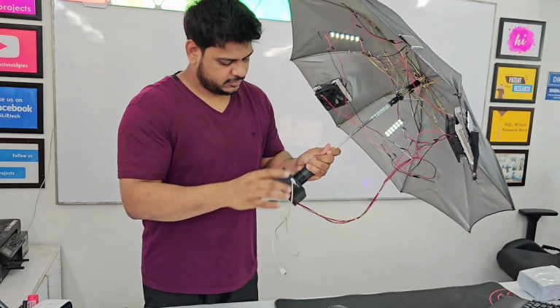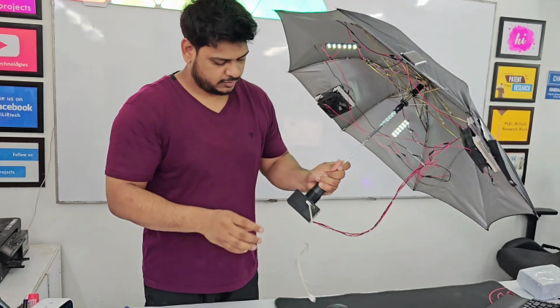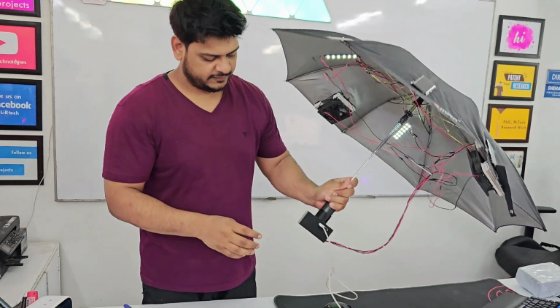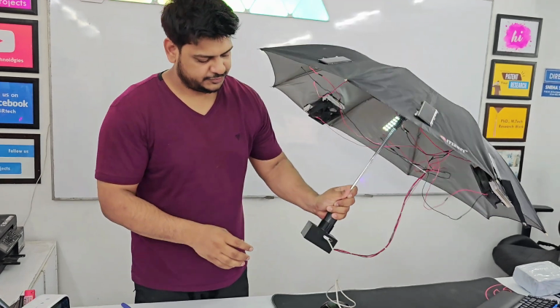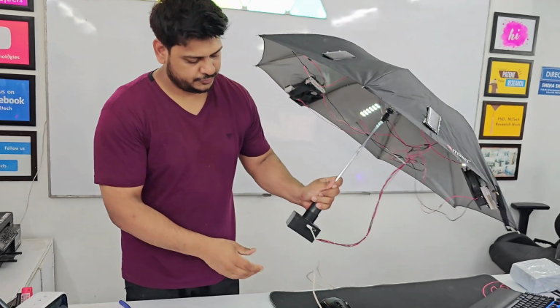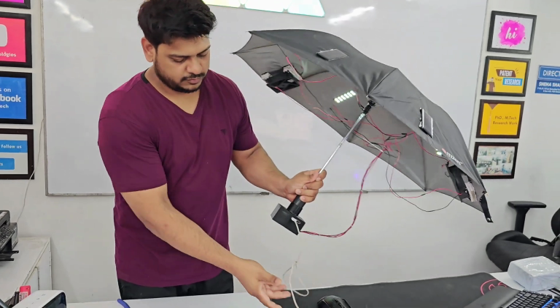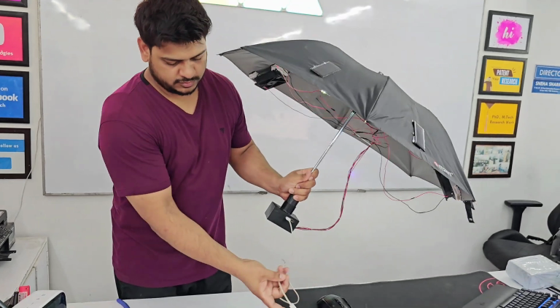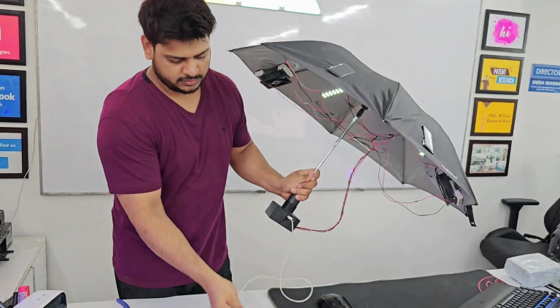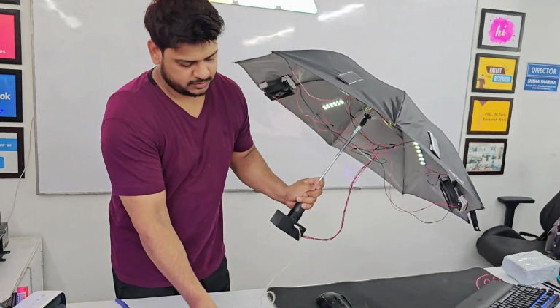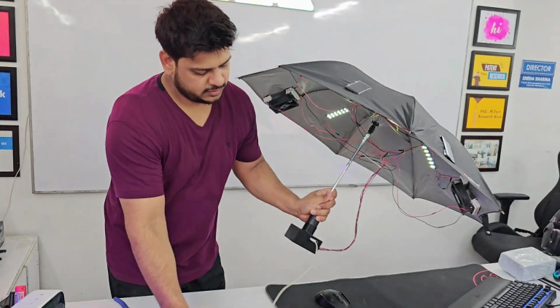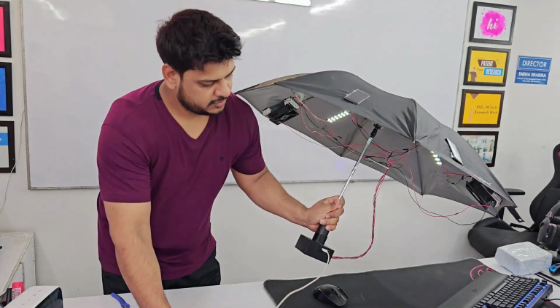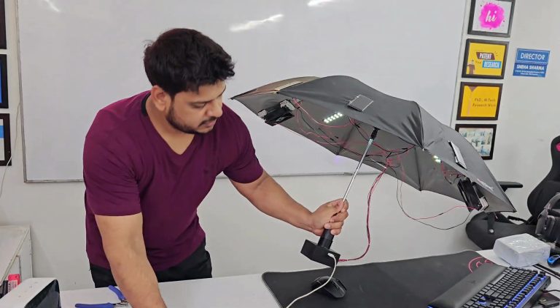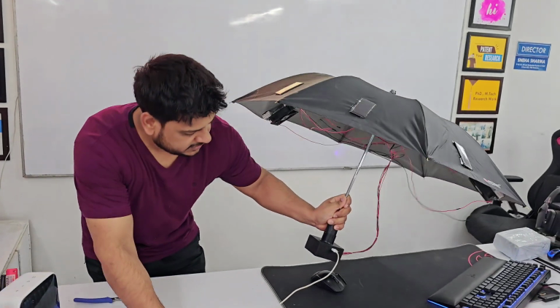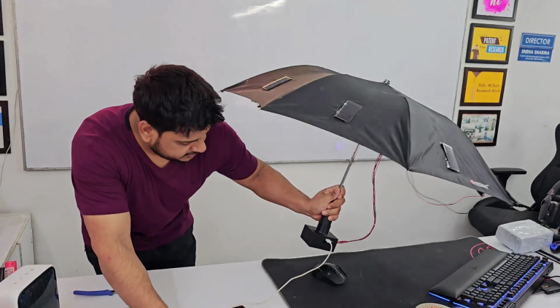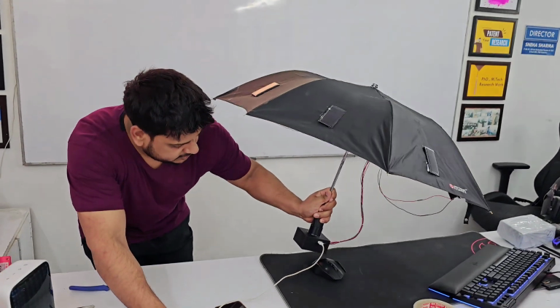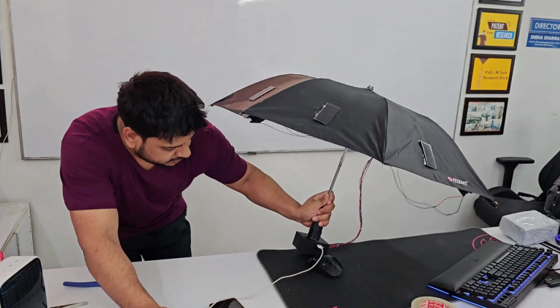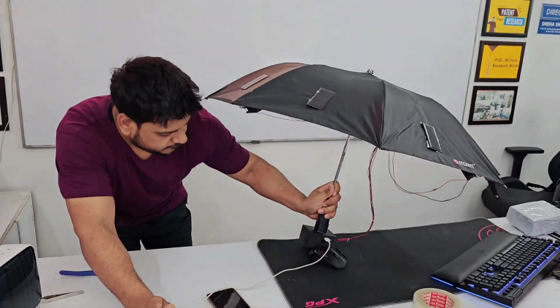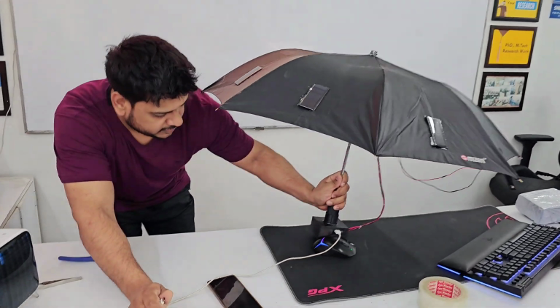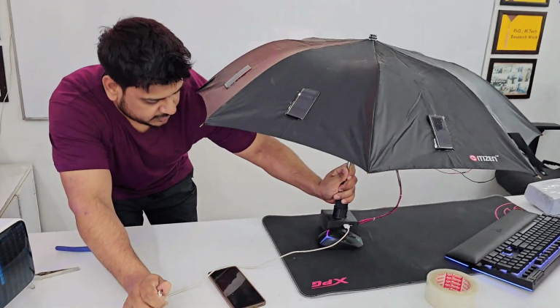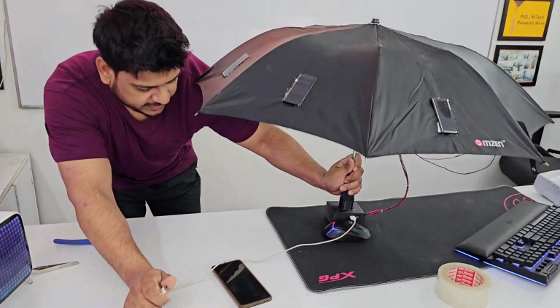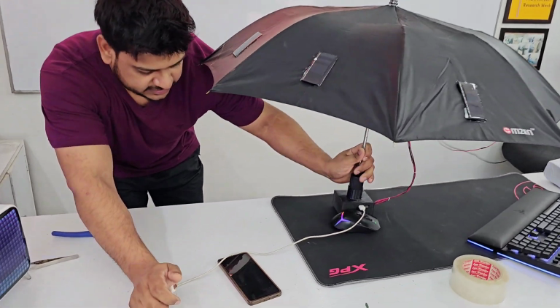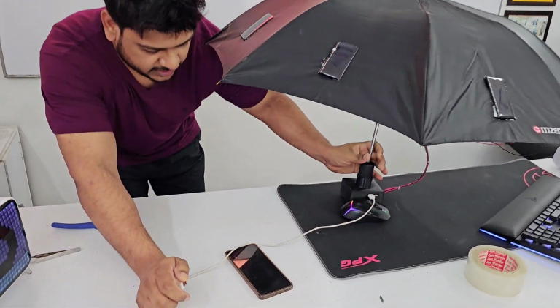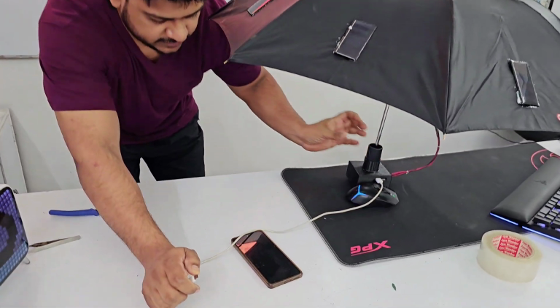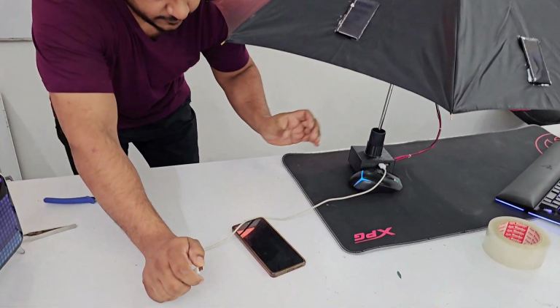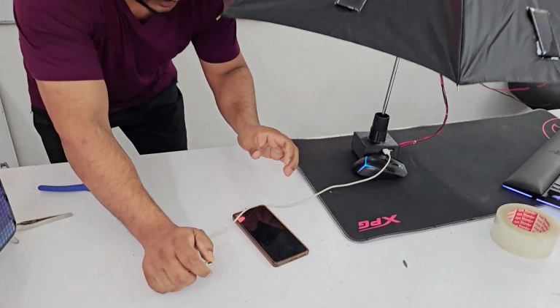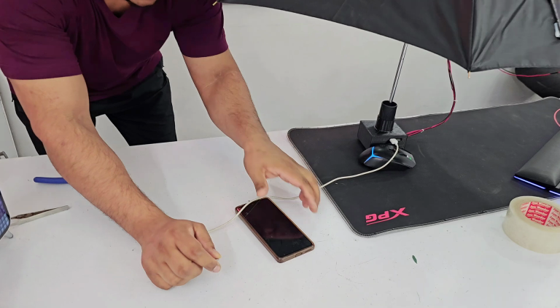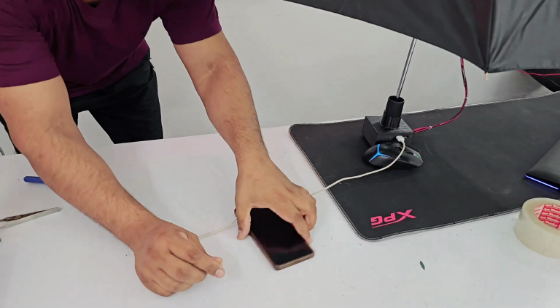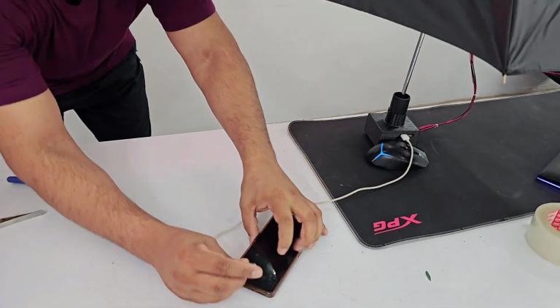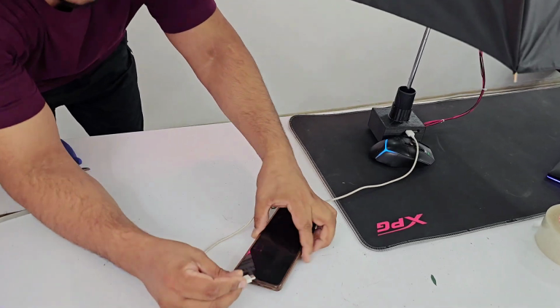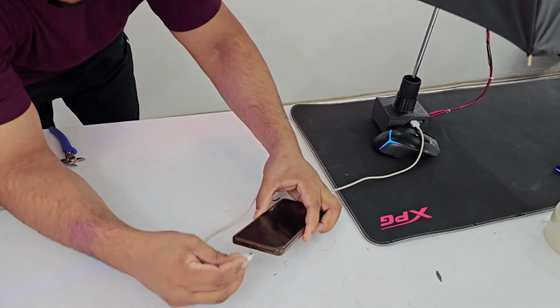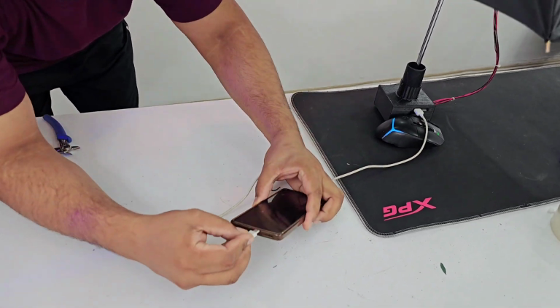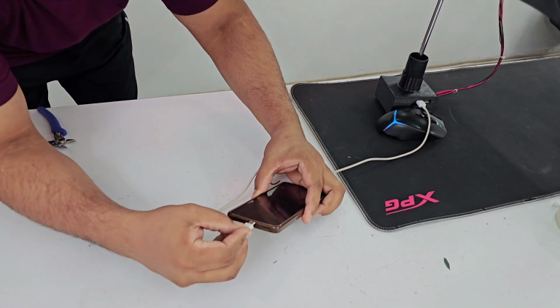So I will show that the phone is getting charged from the charger.